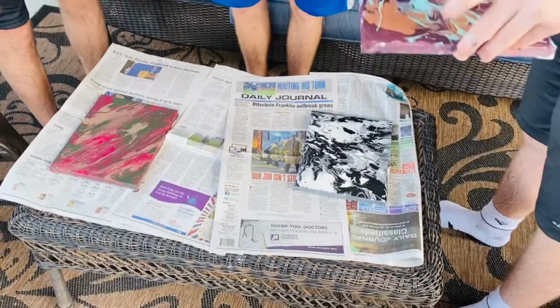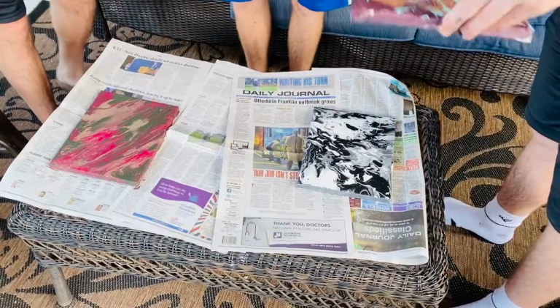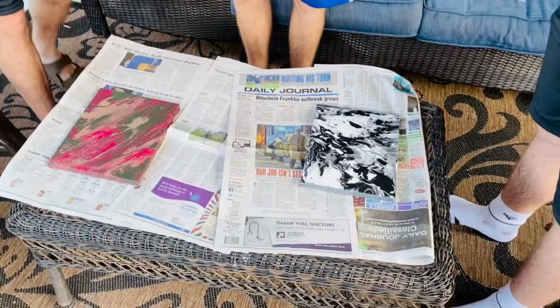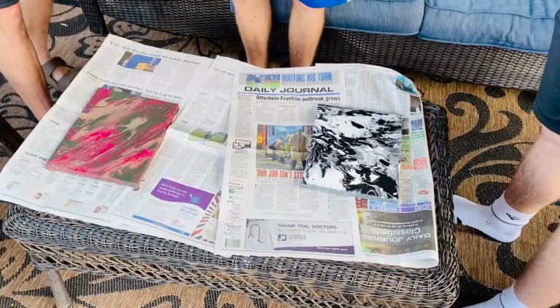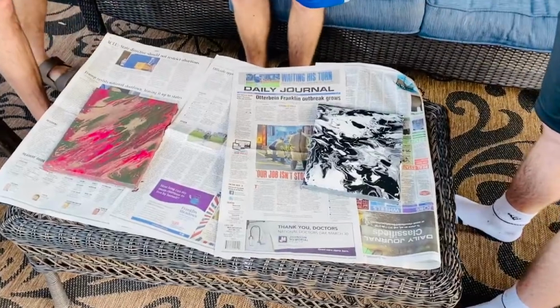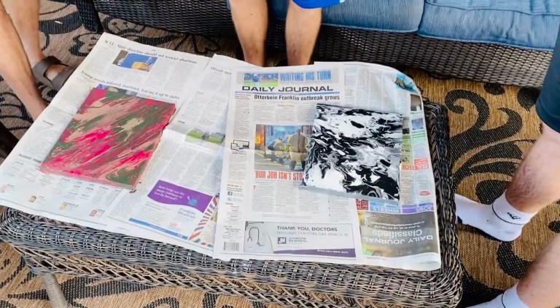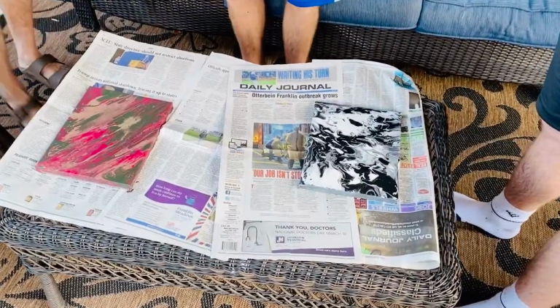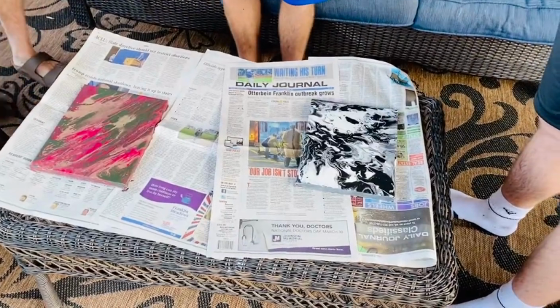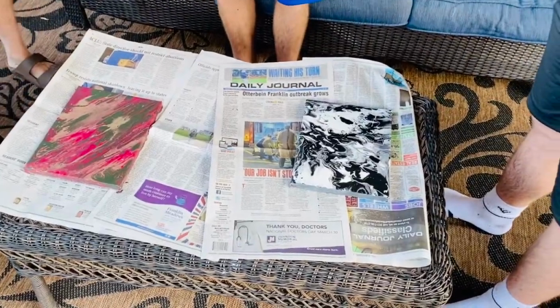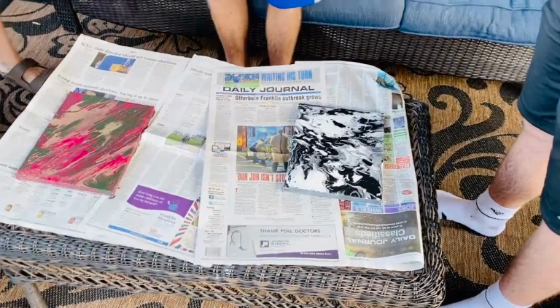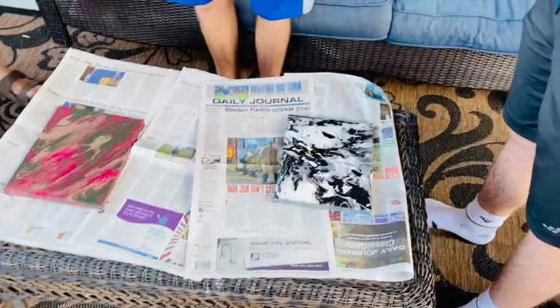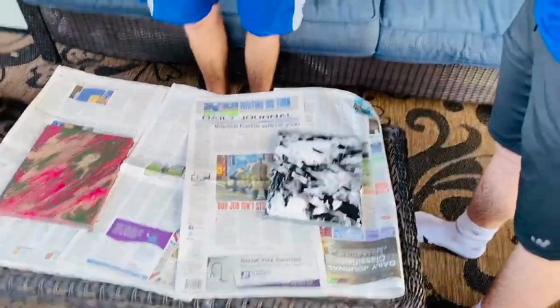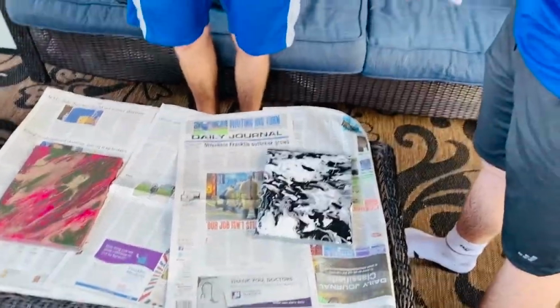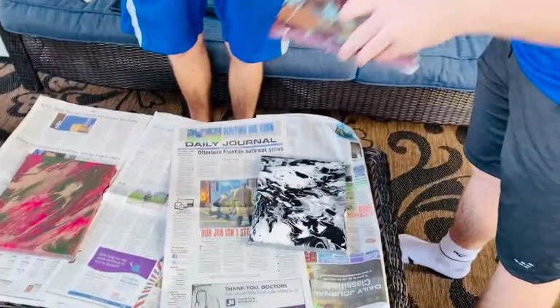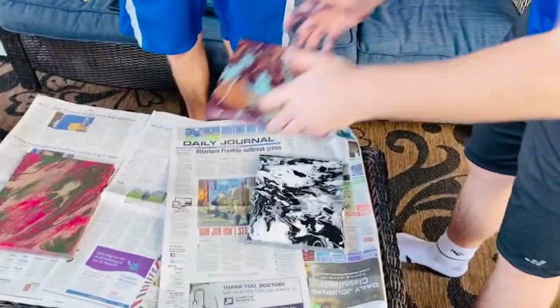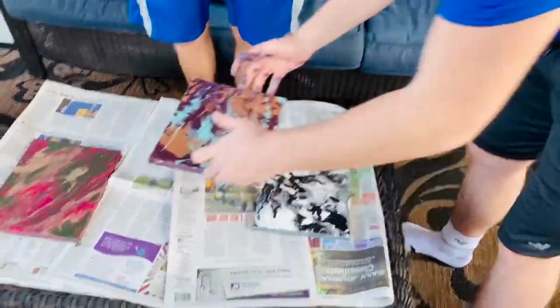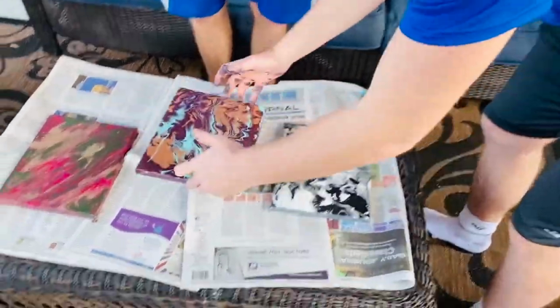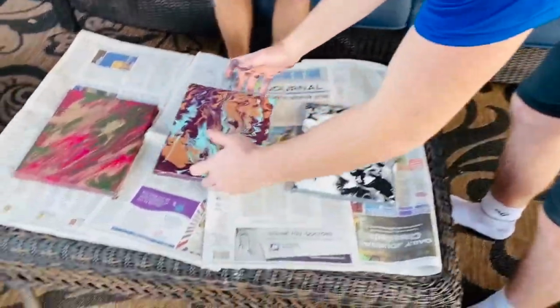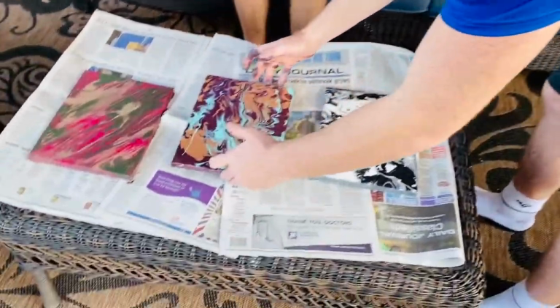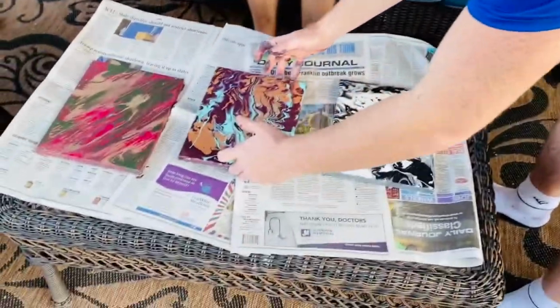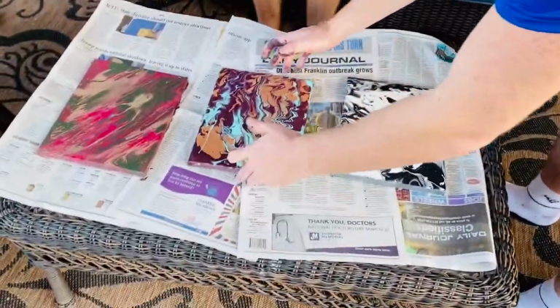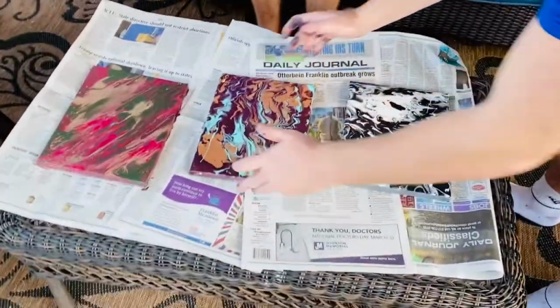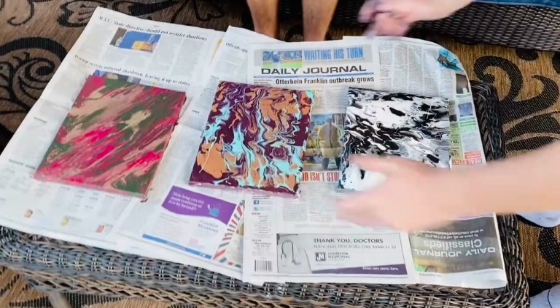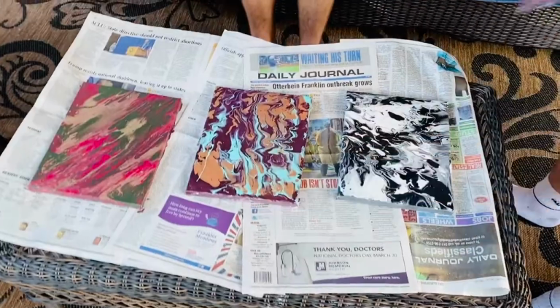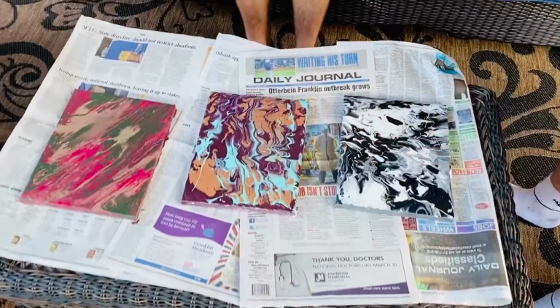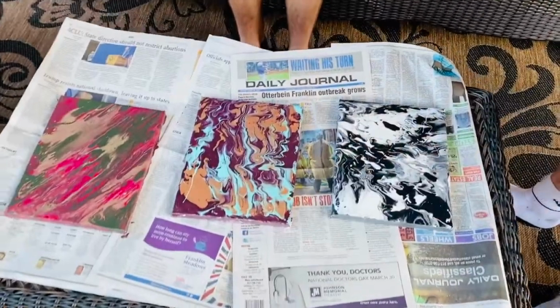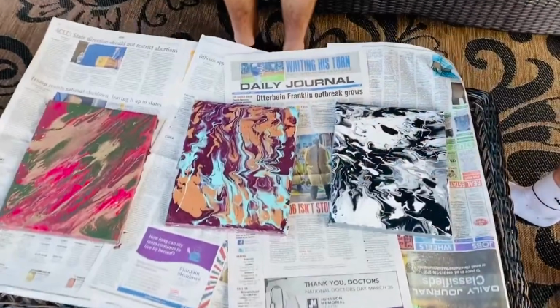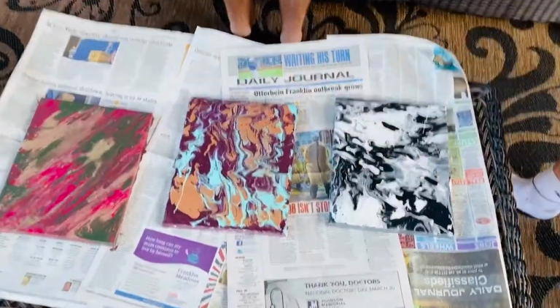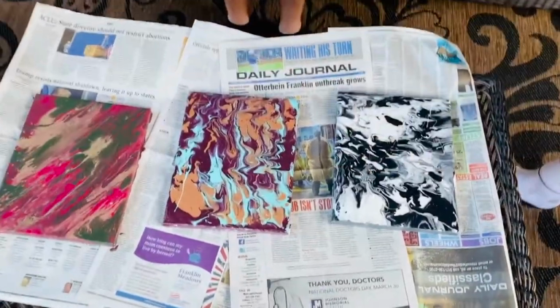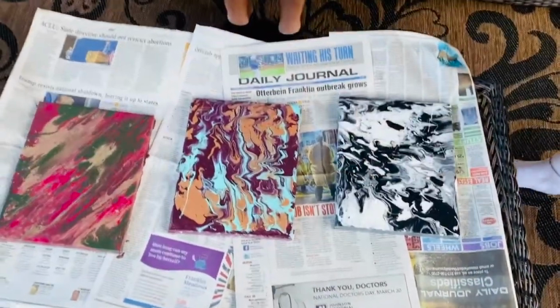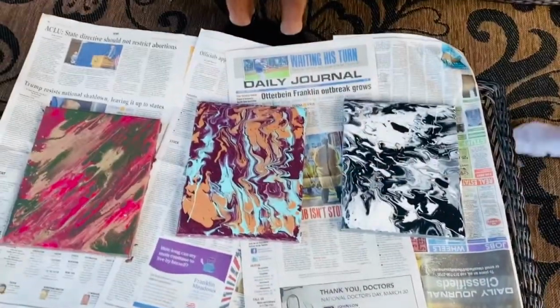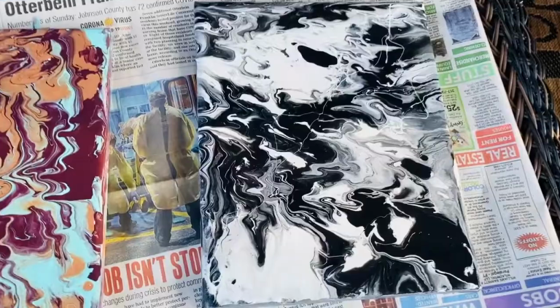When you are finished, let your canvas dry overnight or until the paint is no longer tacky.